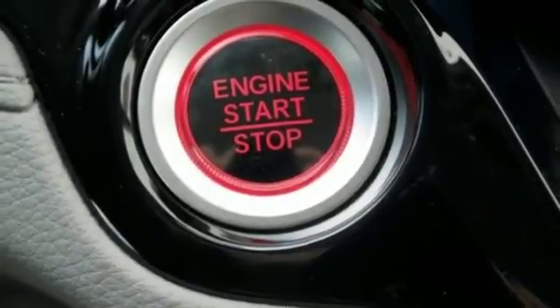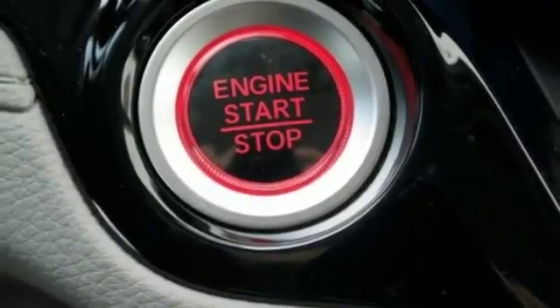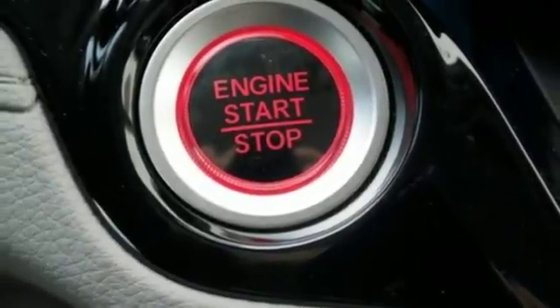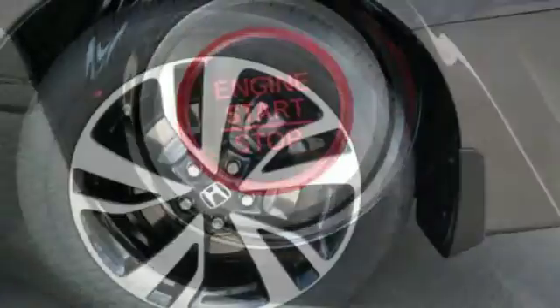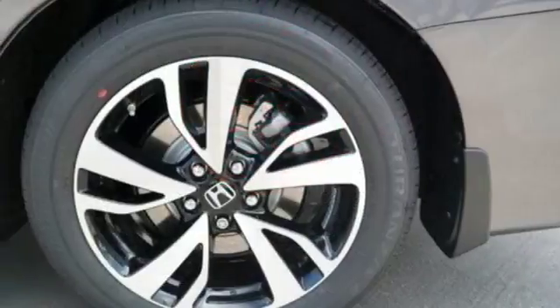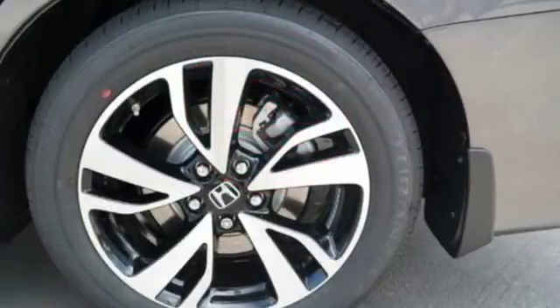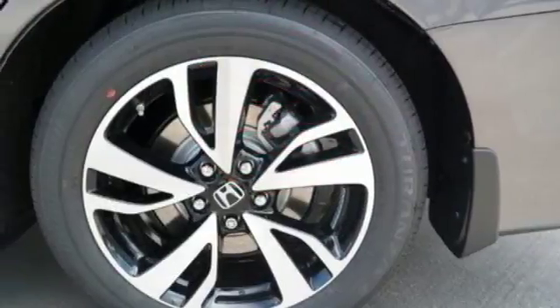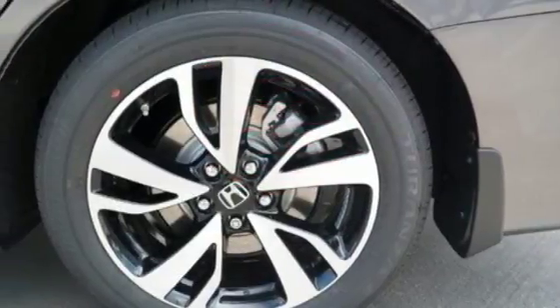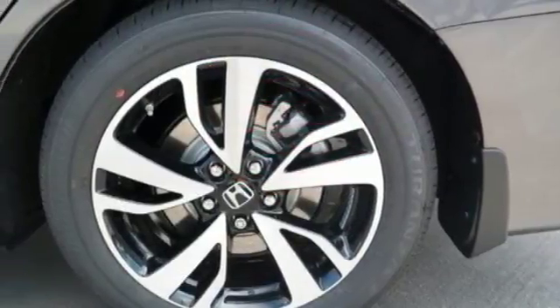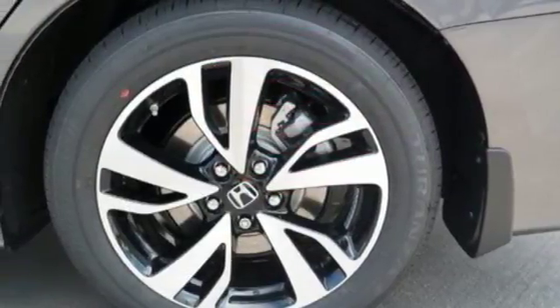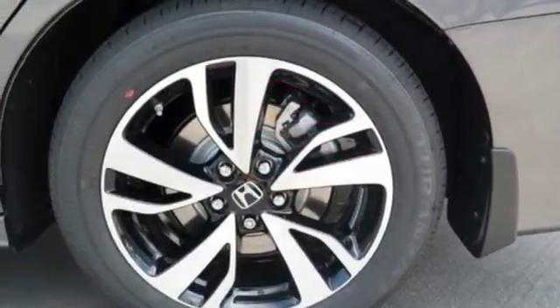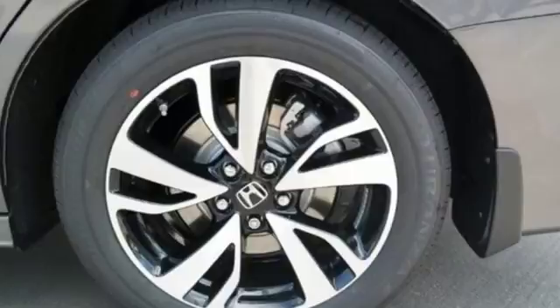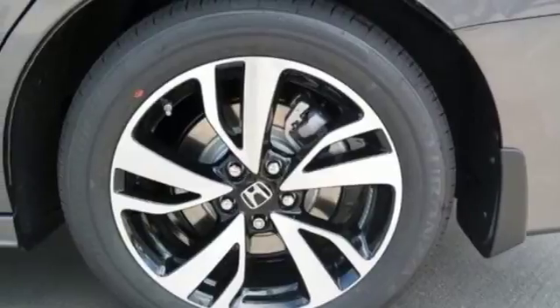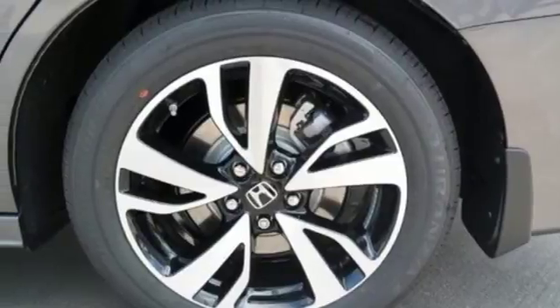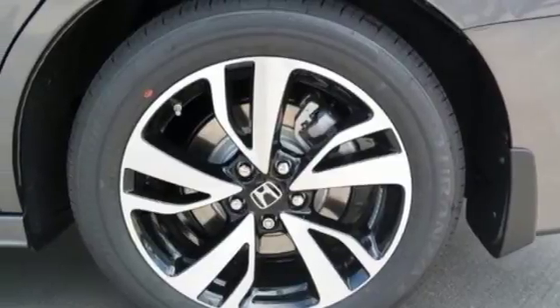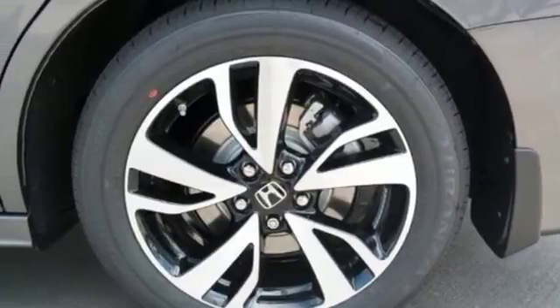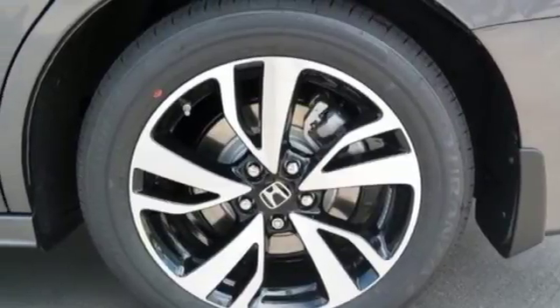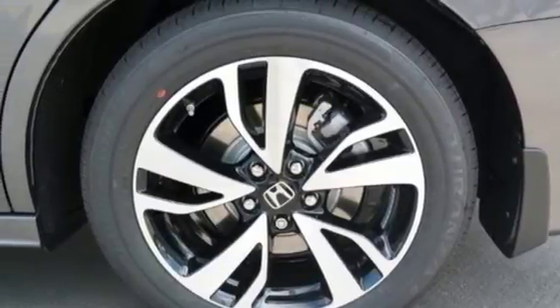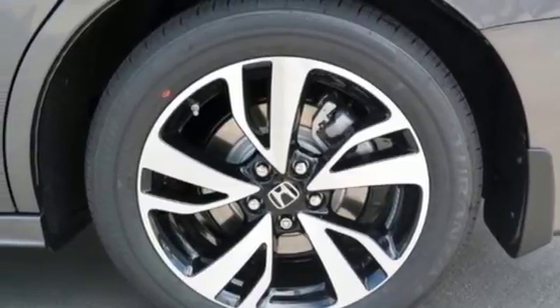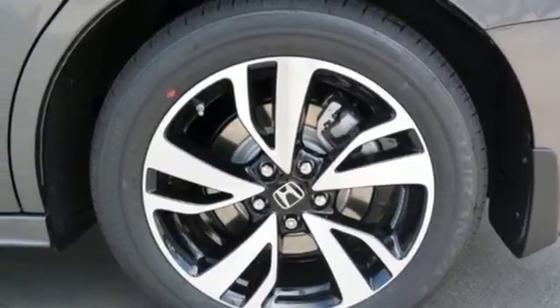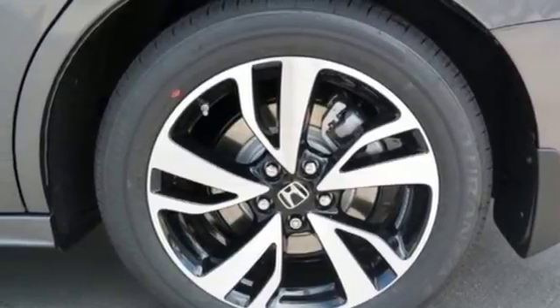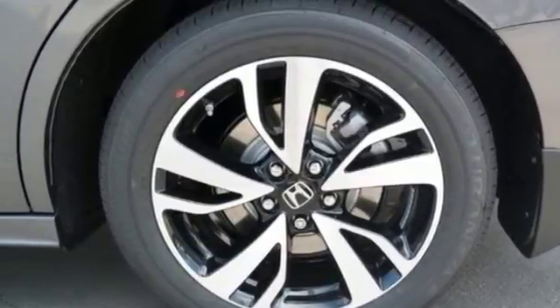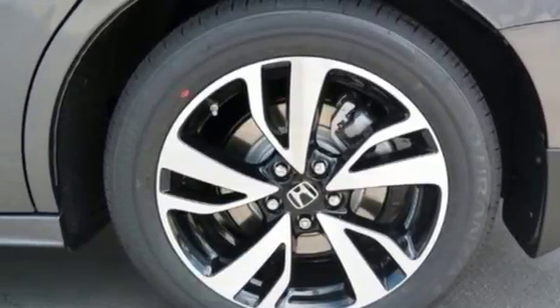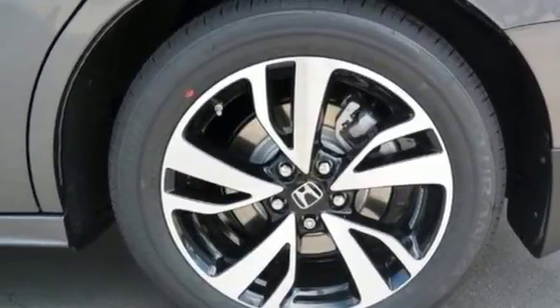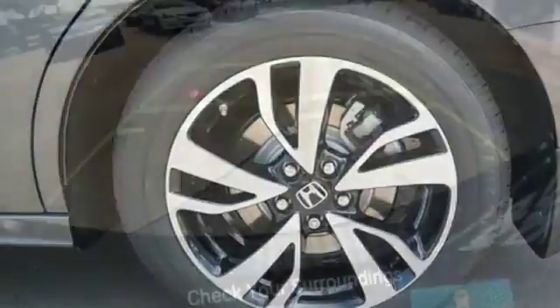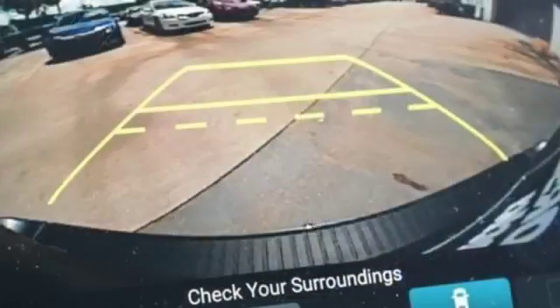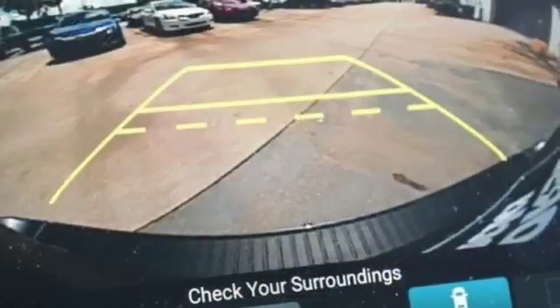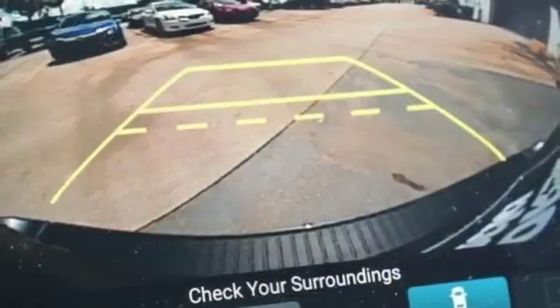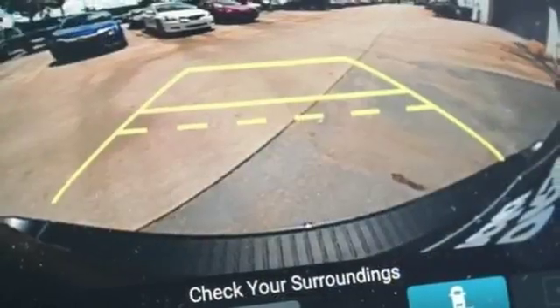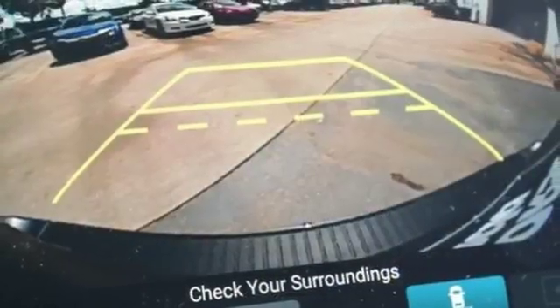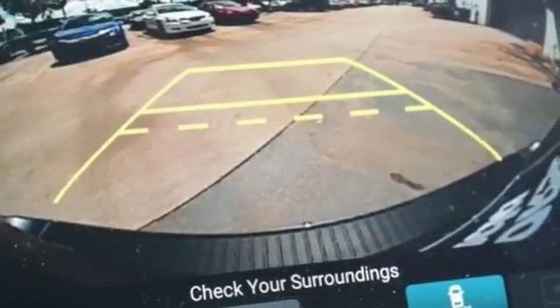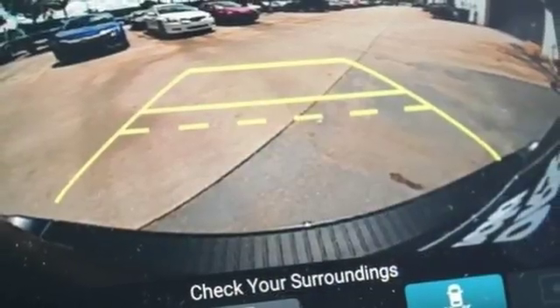Heated steering wheel, automatic transmission, hands-free liftgate, gas pressurized shocks, and V6 engine.